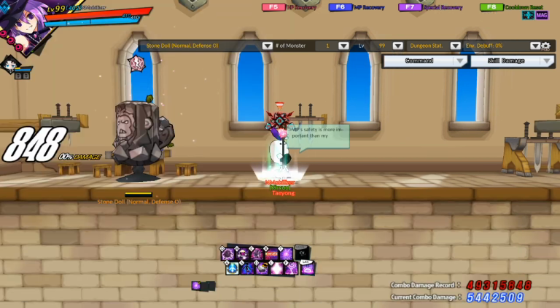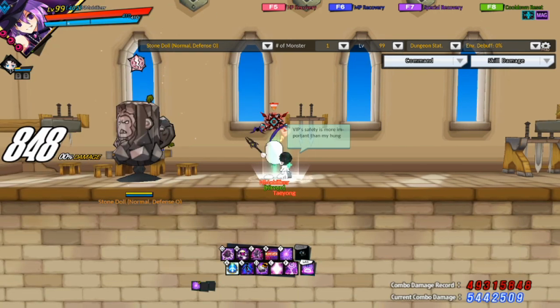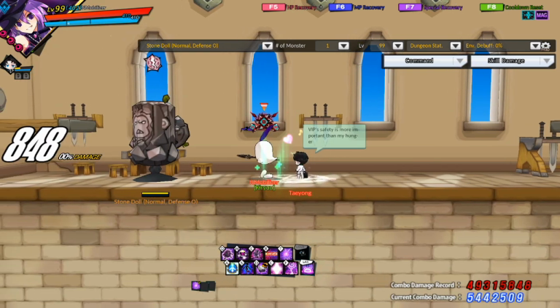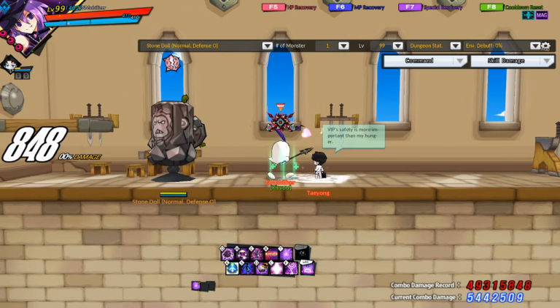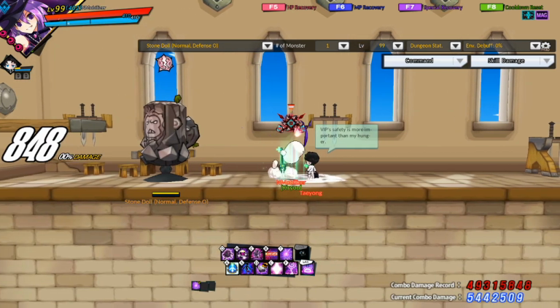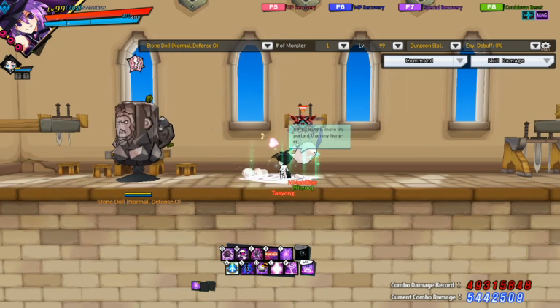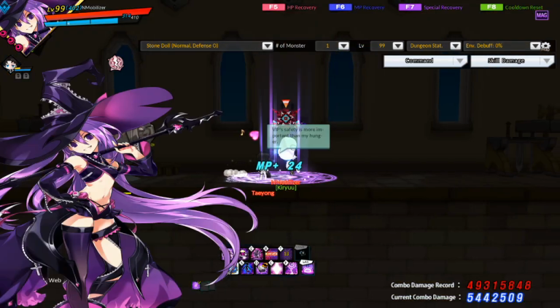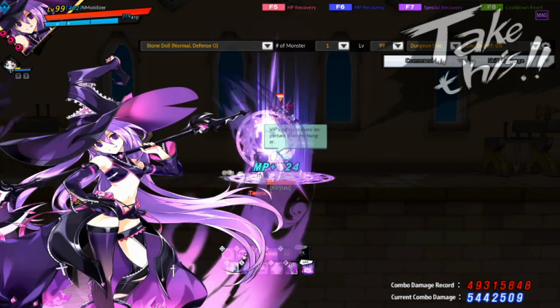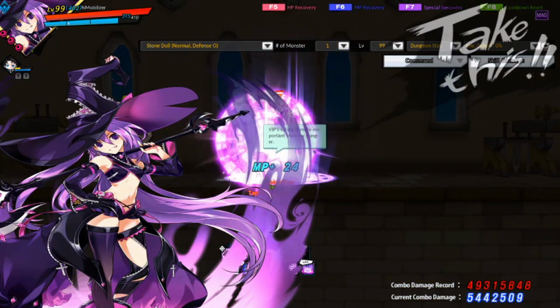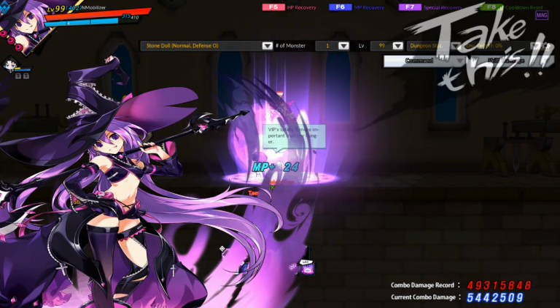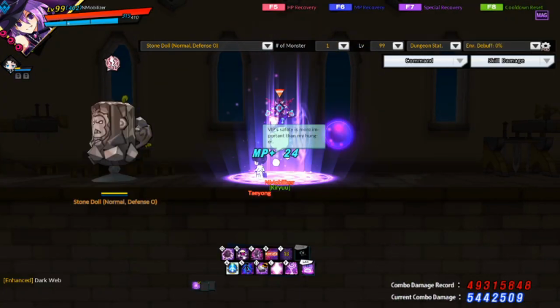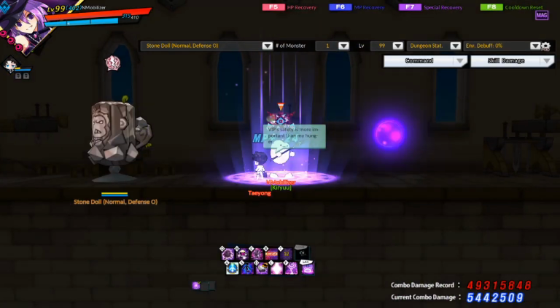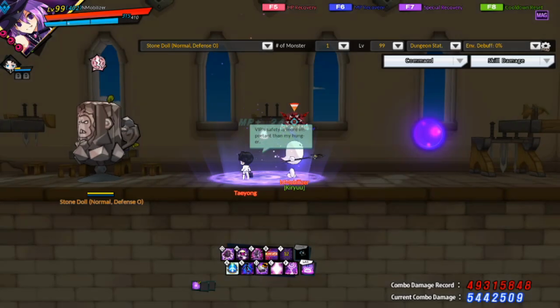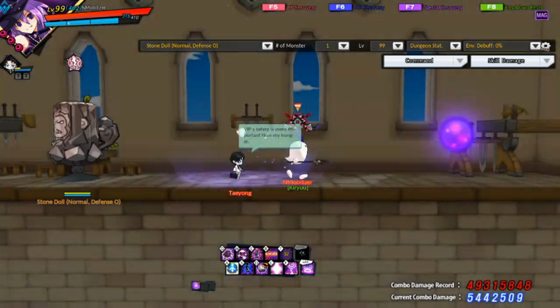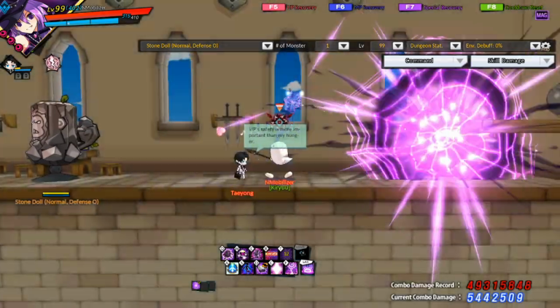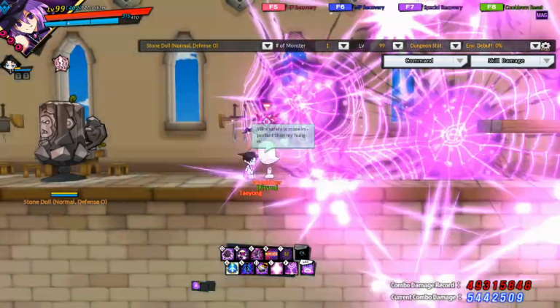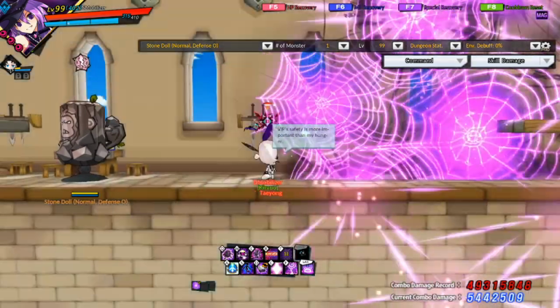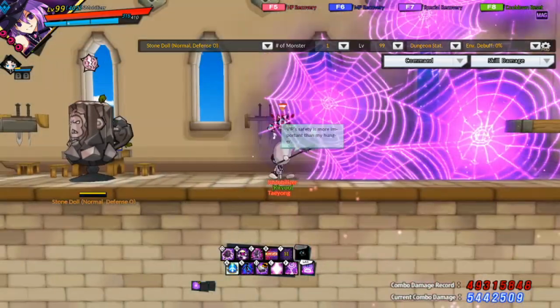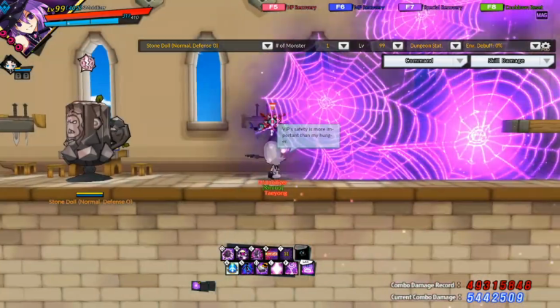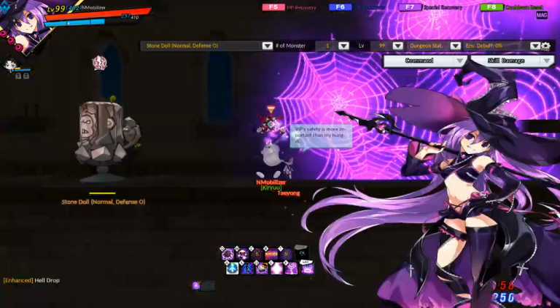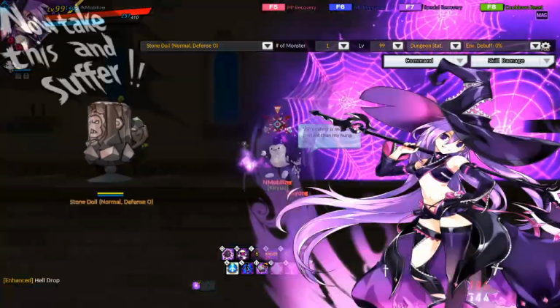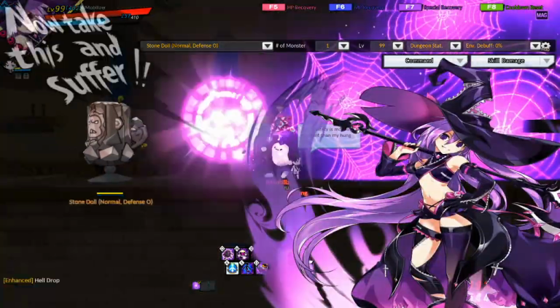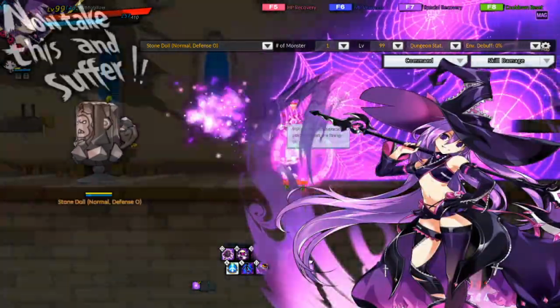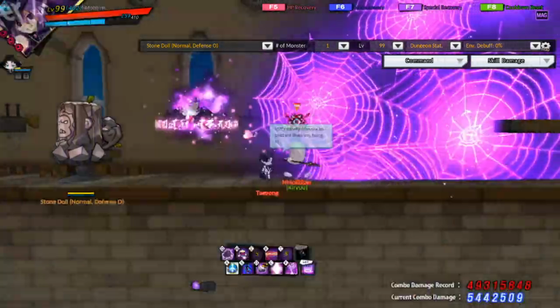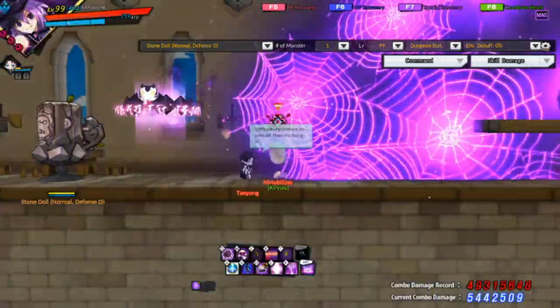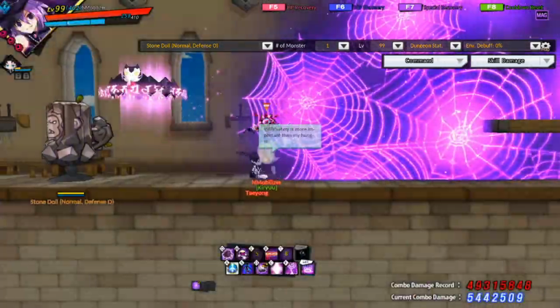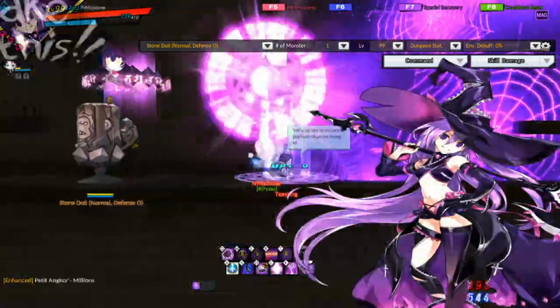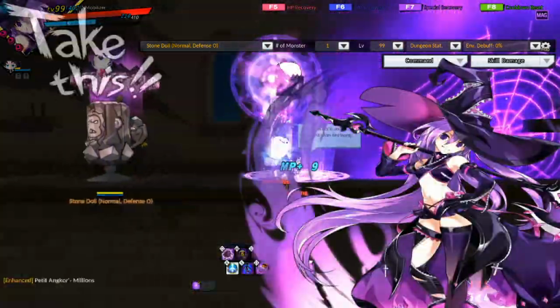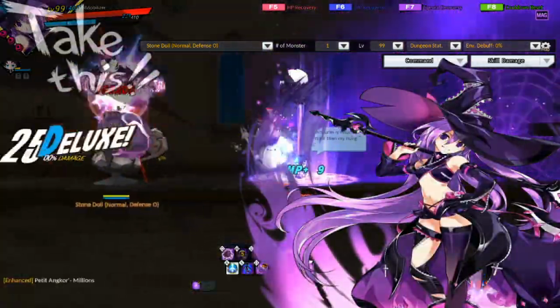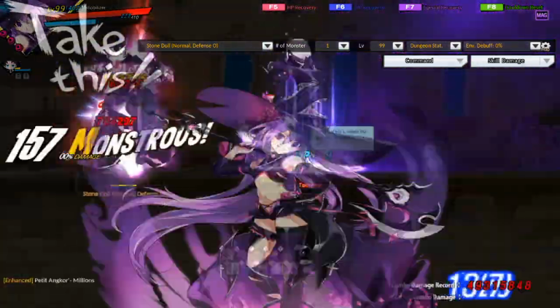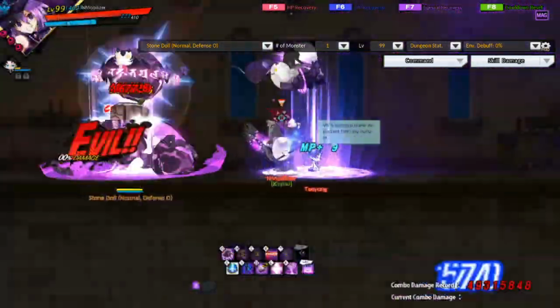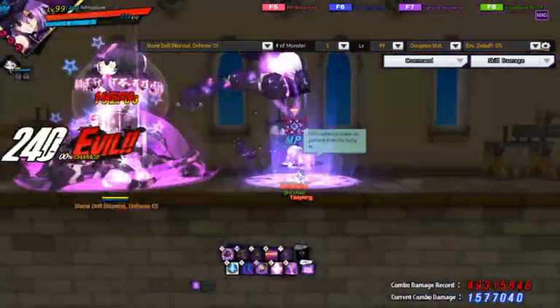So if I toss a Dark Web here, and then as you can see, if I use these skills, the cooldown will decrease.